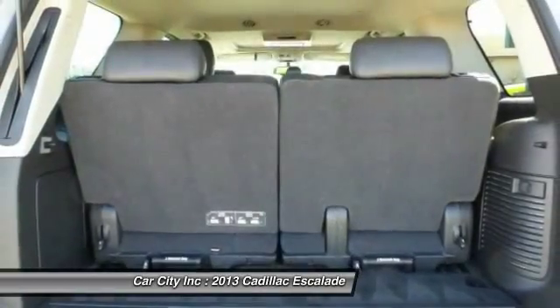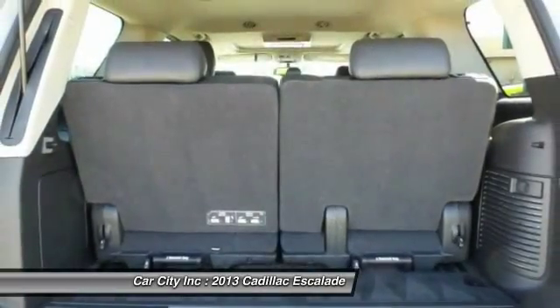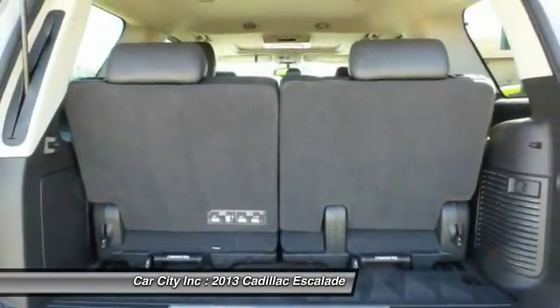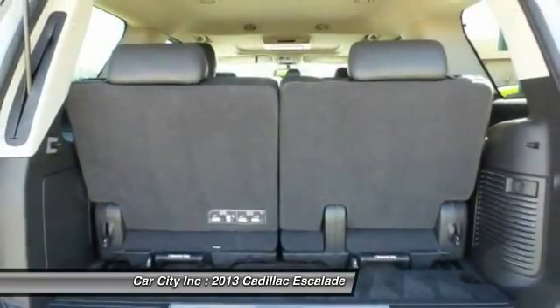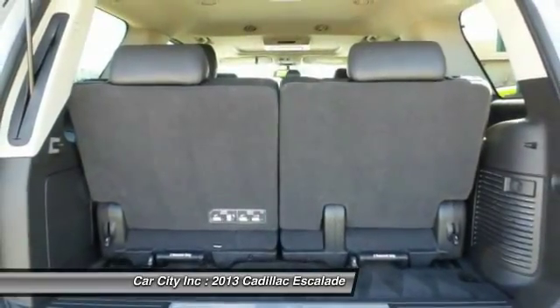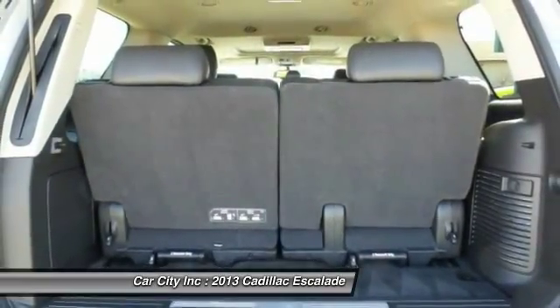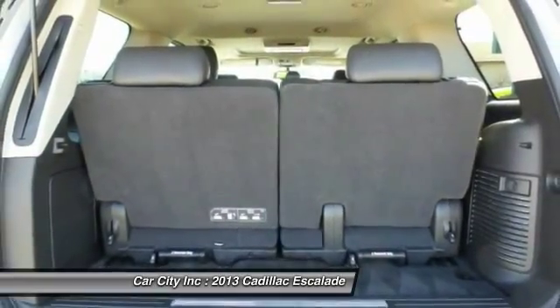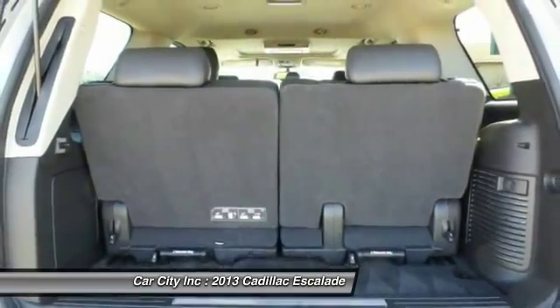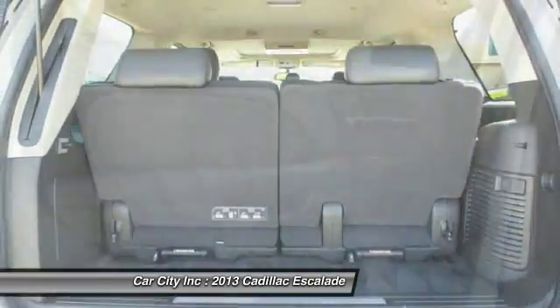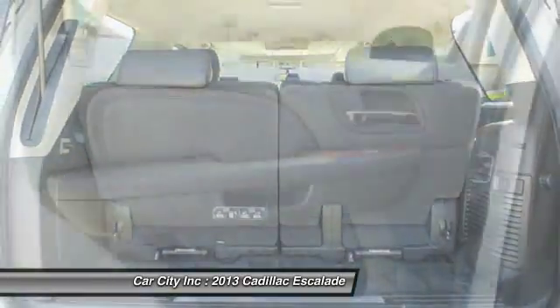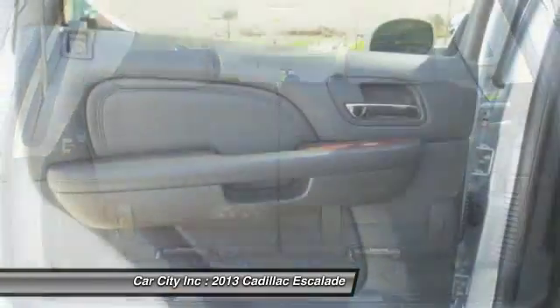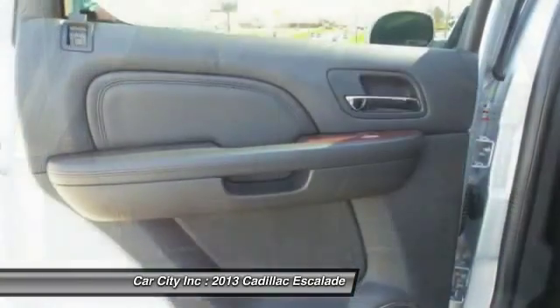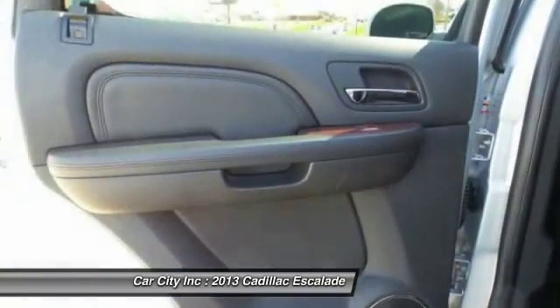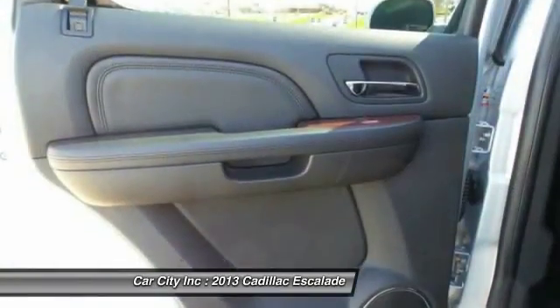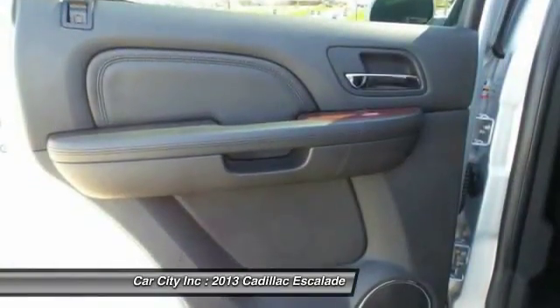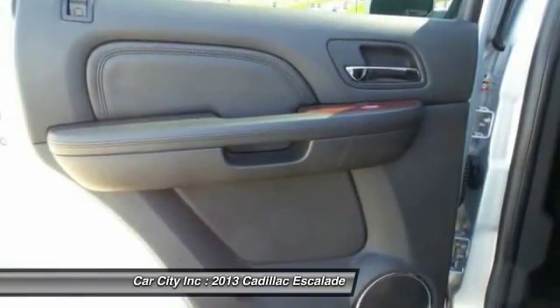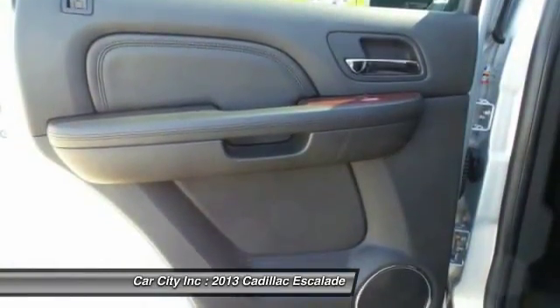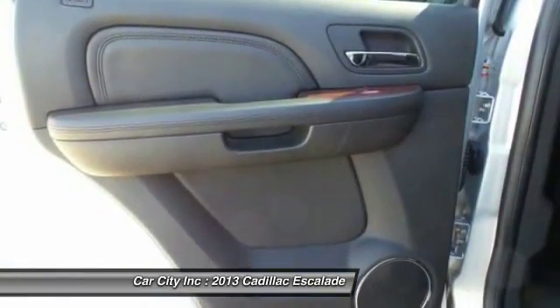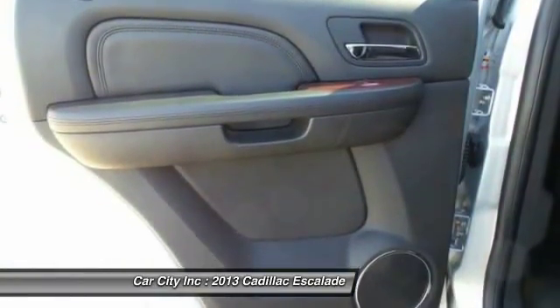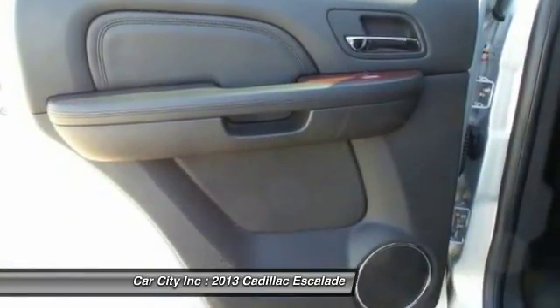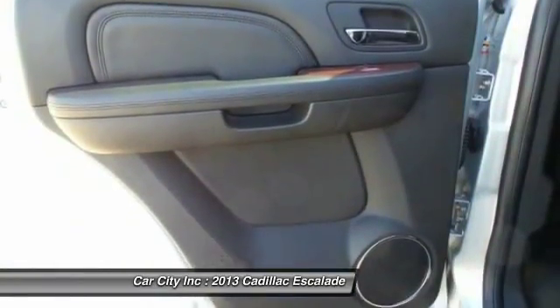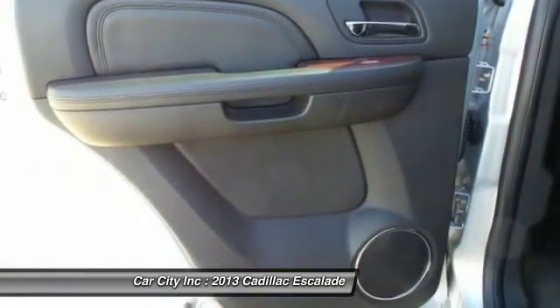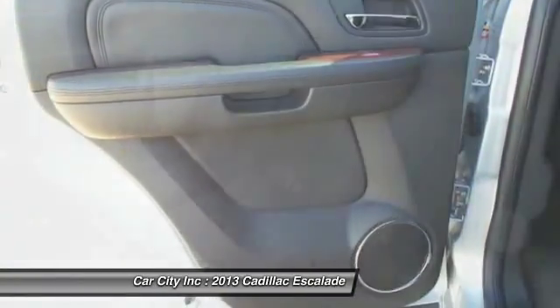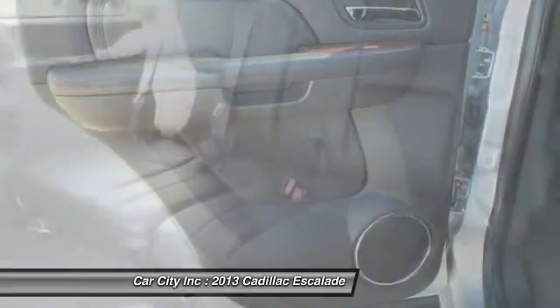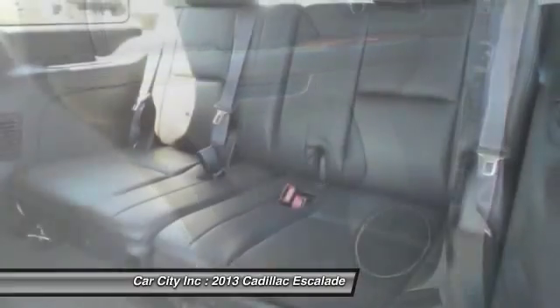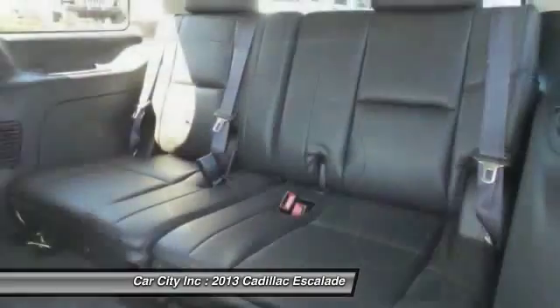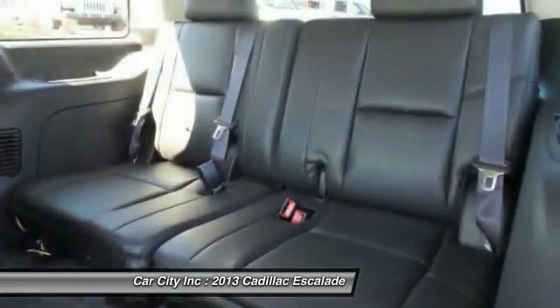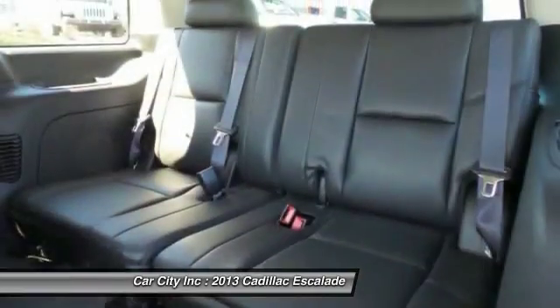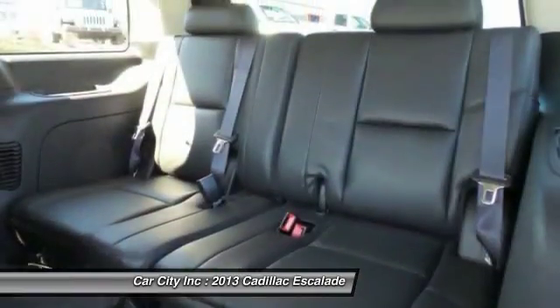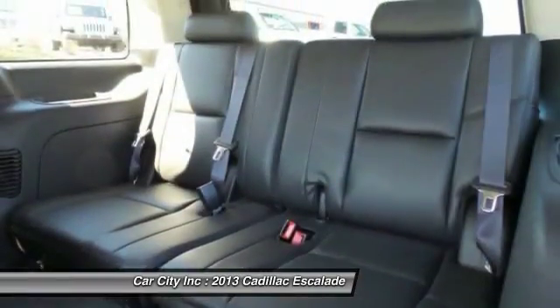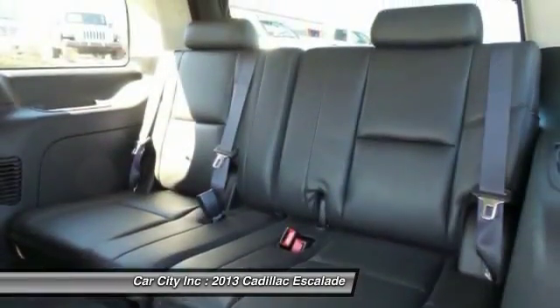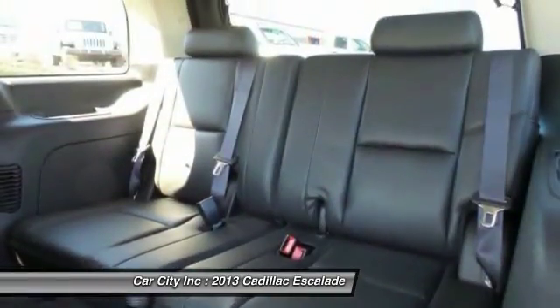Remote engine start, navigation system, power passenger seat, tow hitch, backup camera.